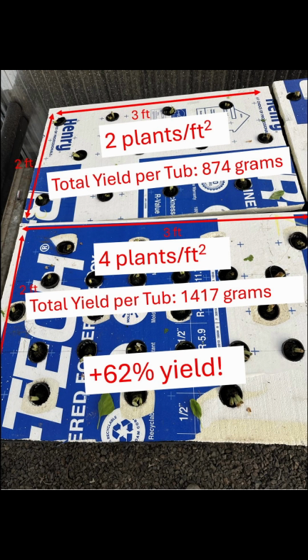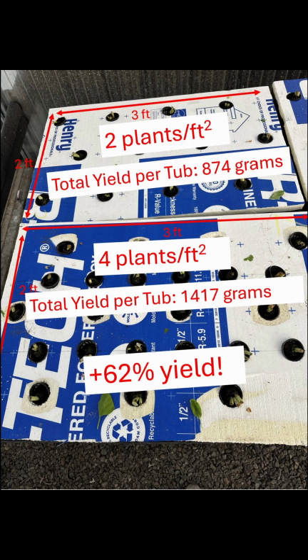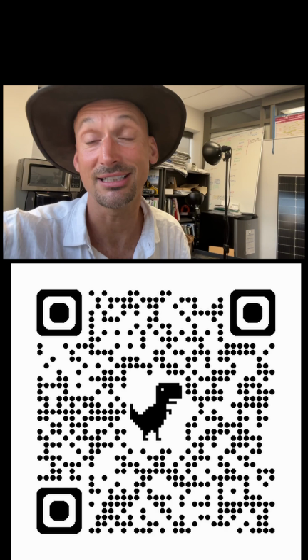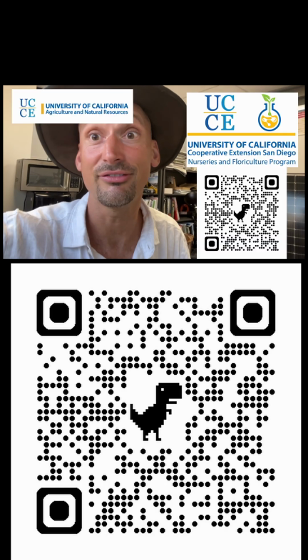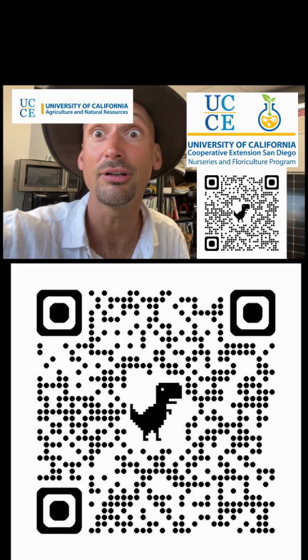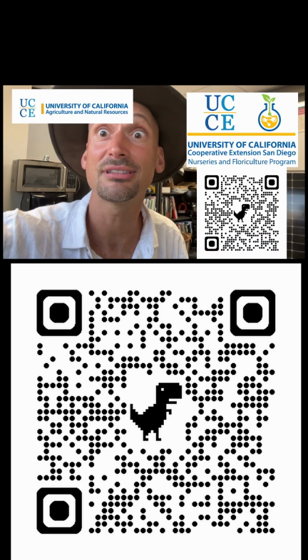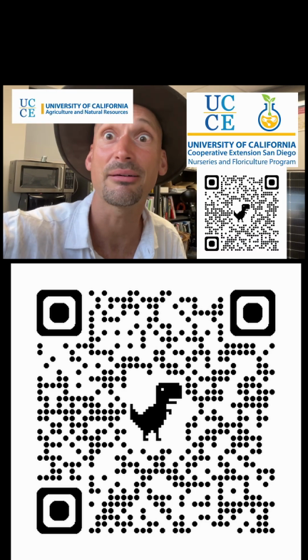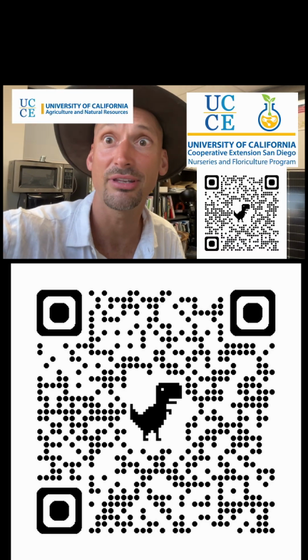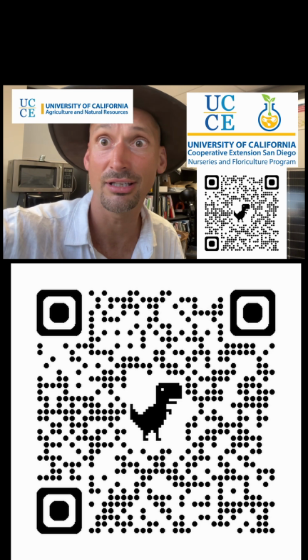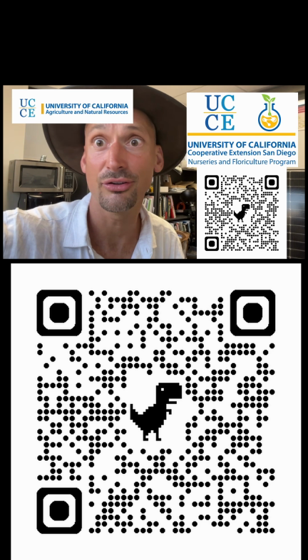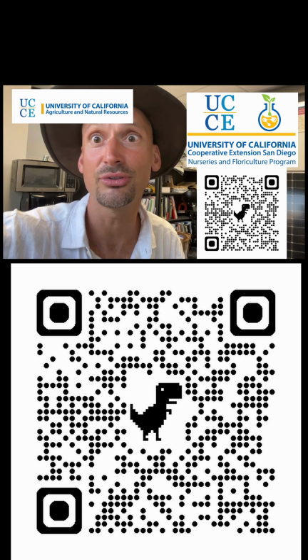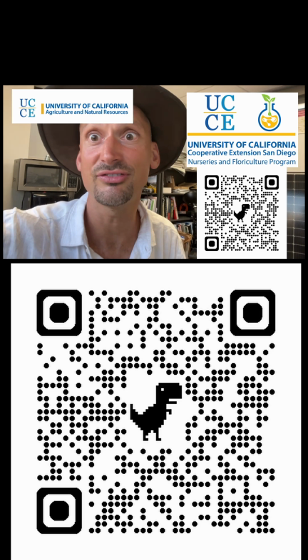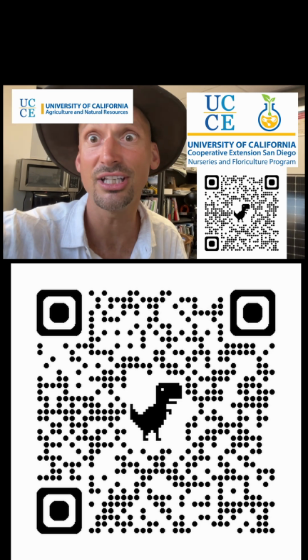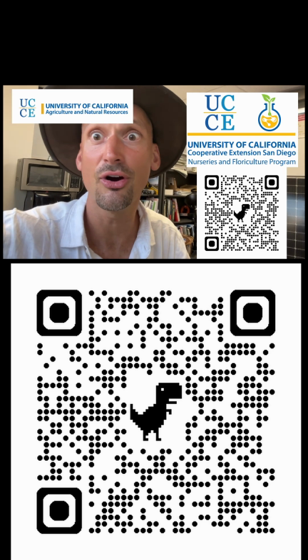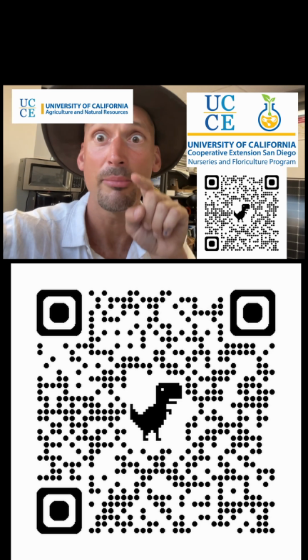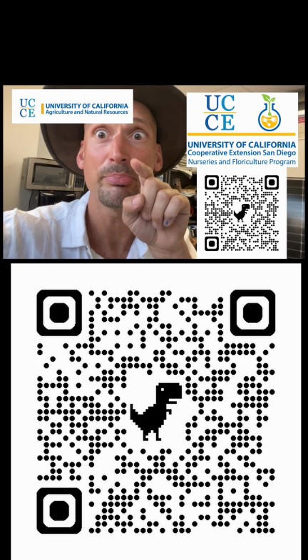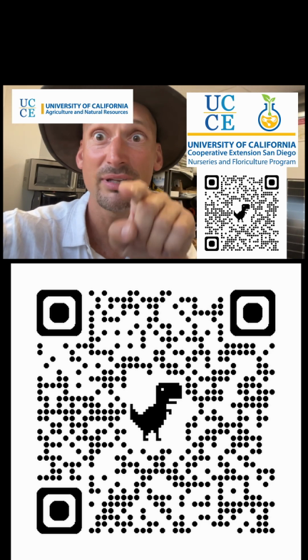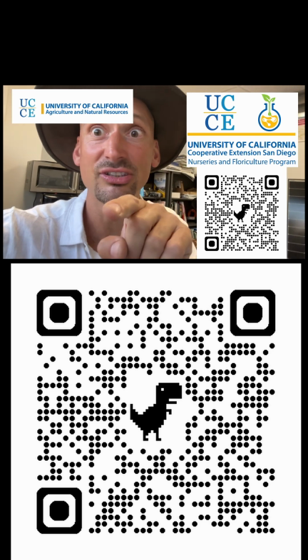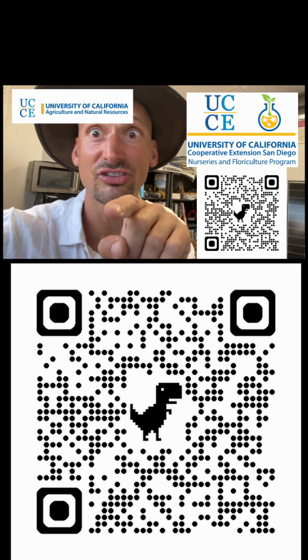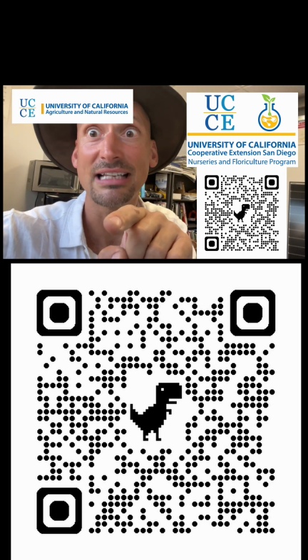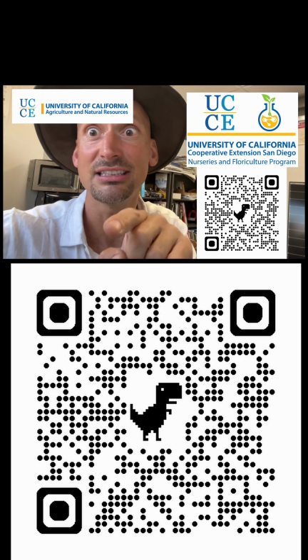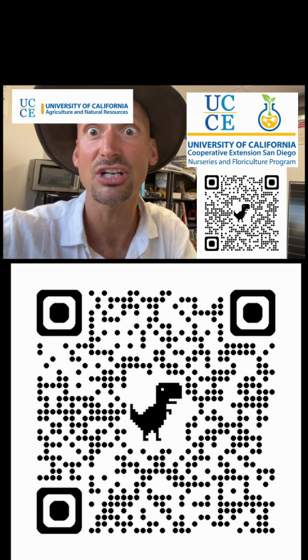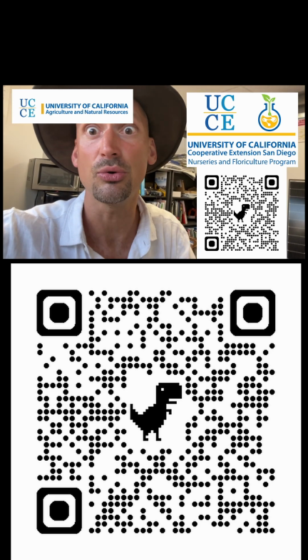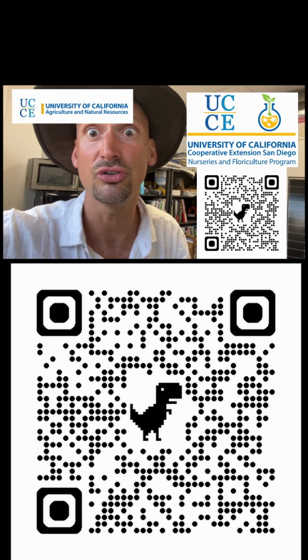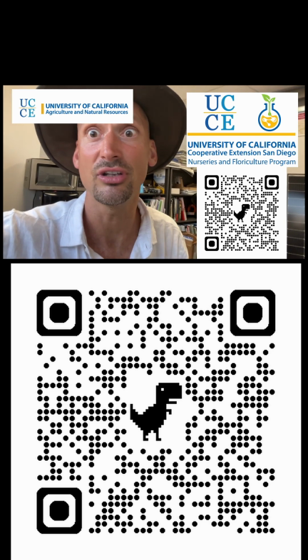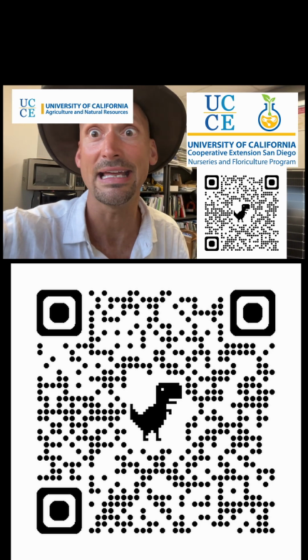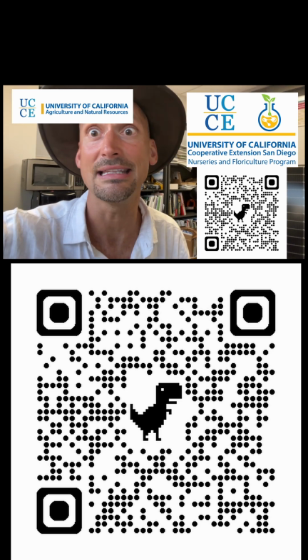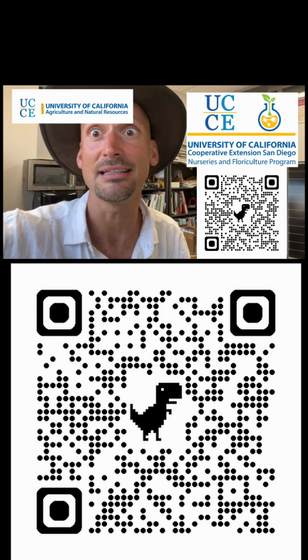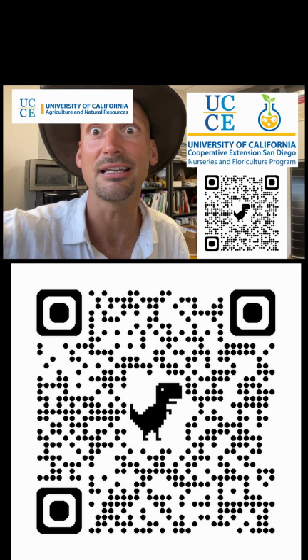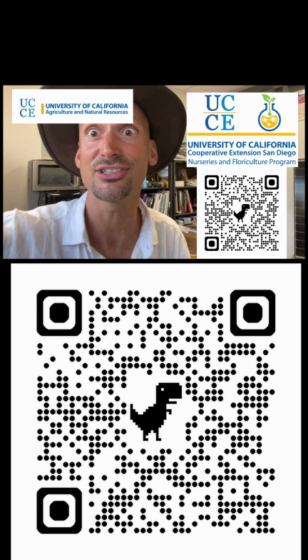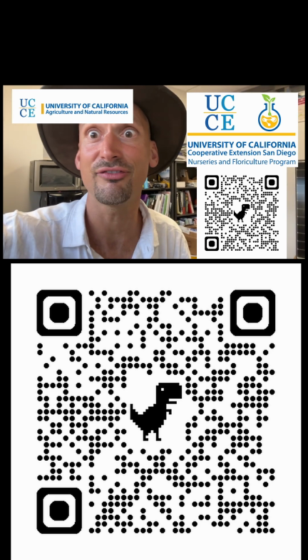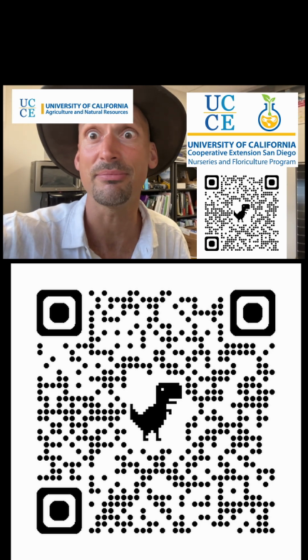And if you learned something through this video, please scan this code and give us some feedback.